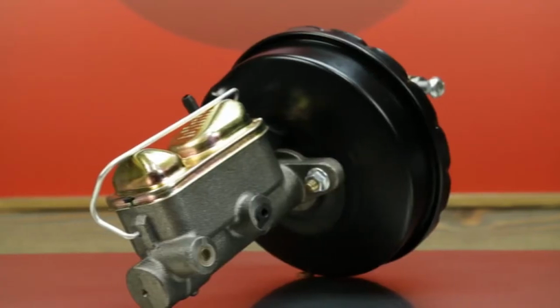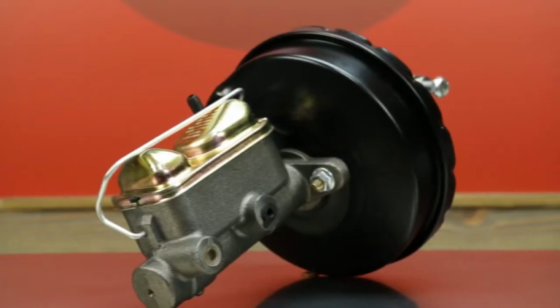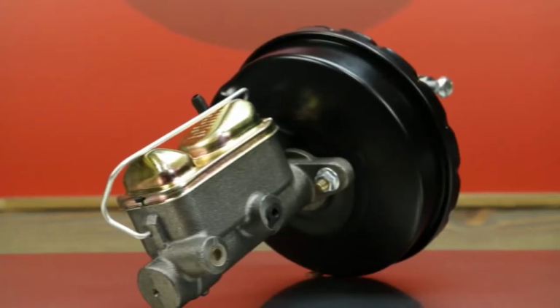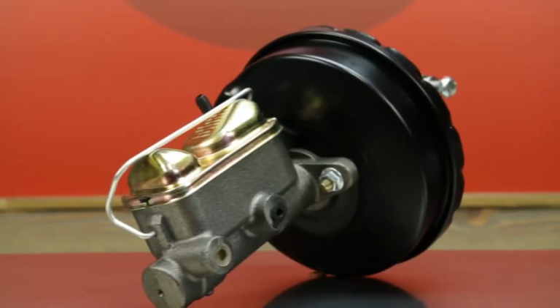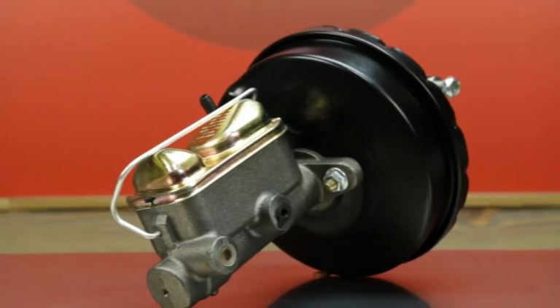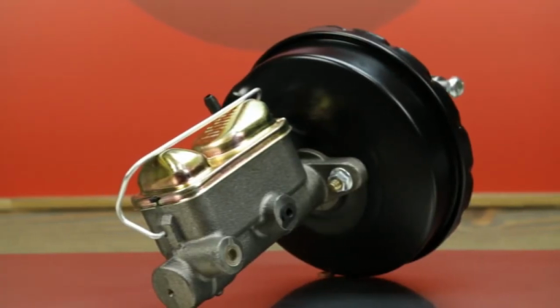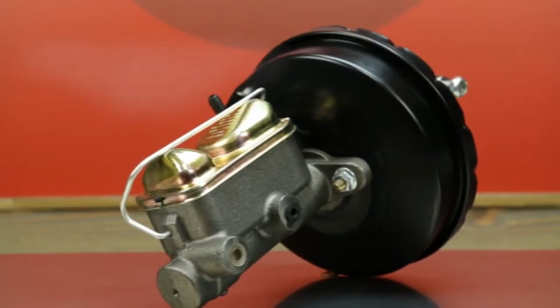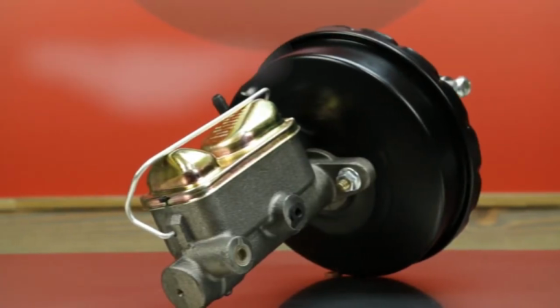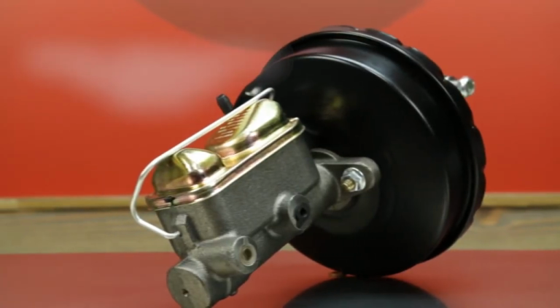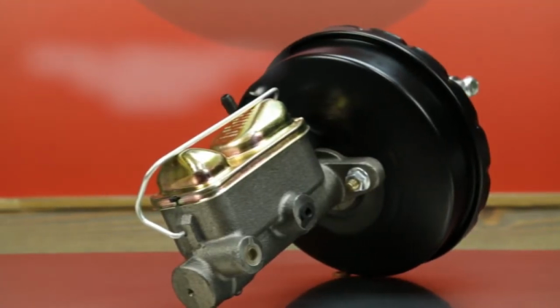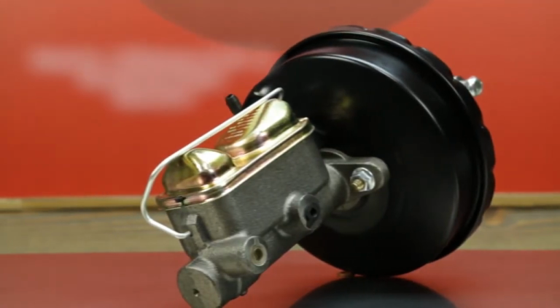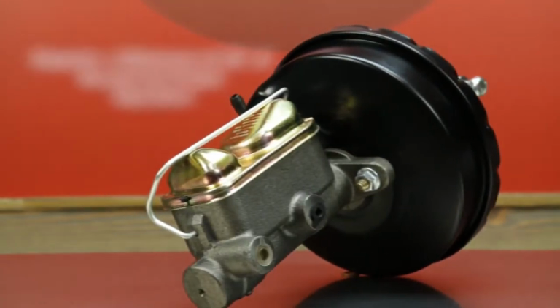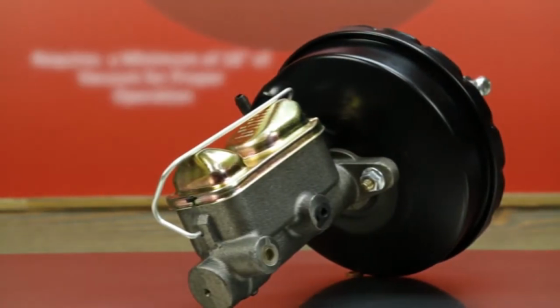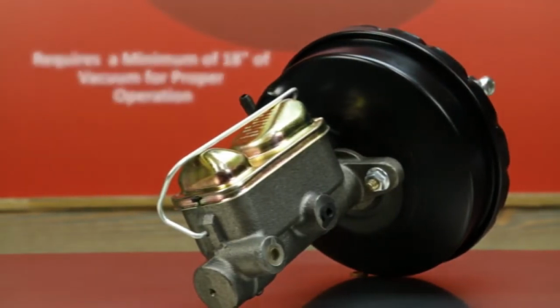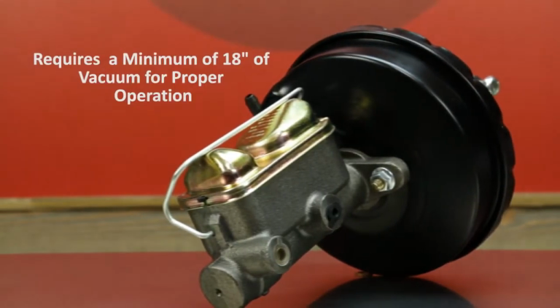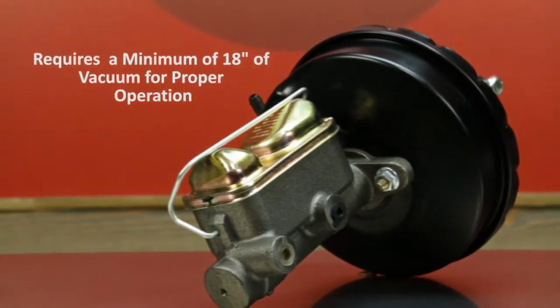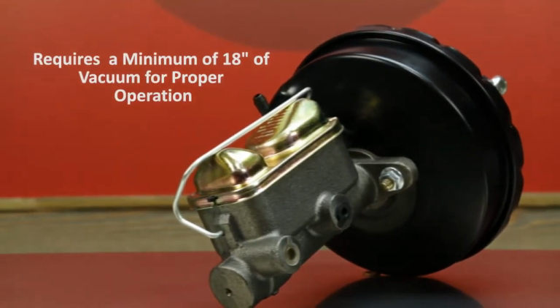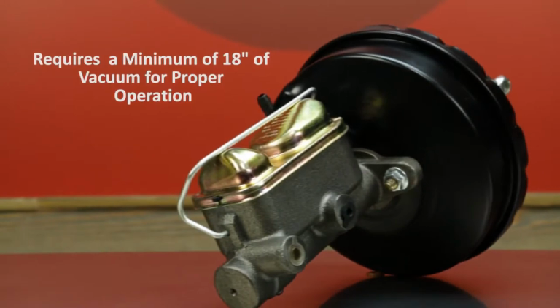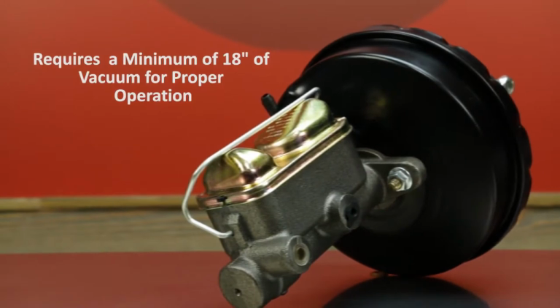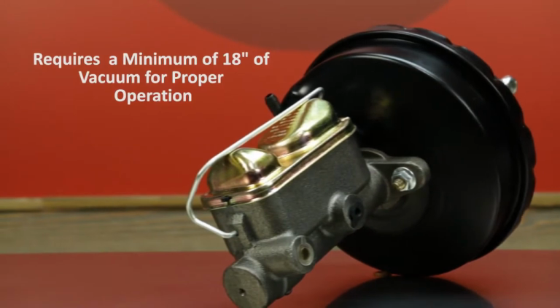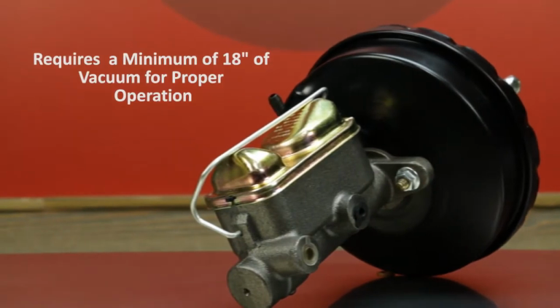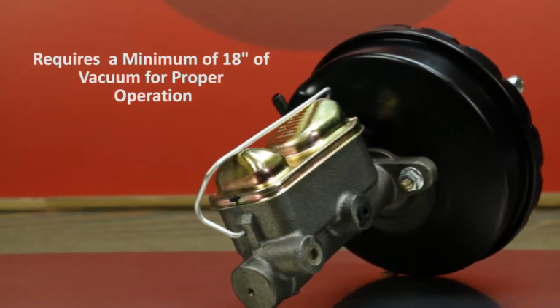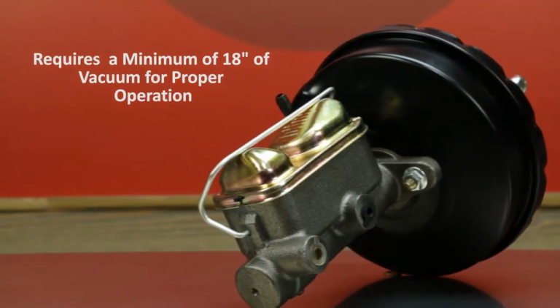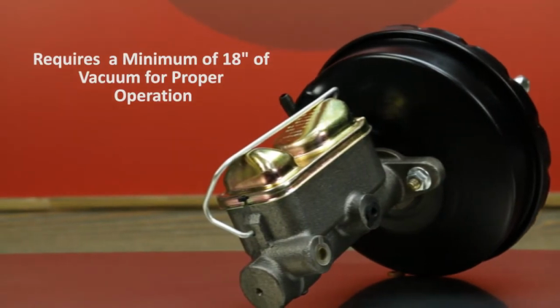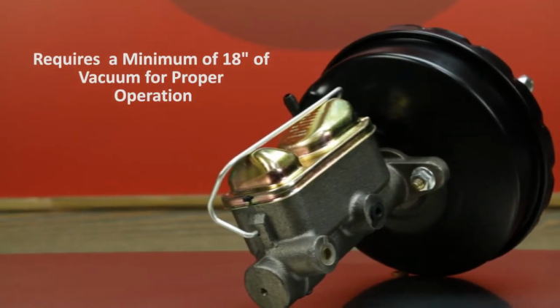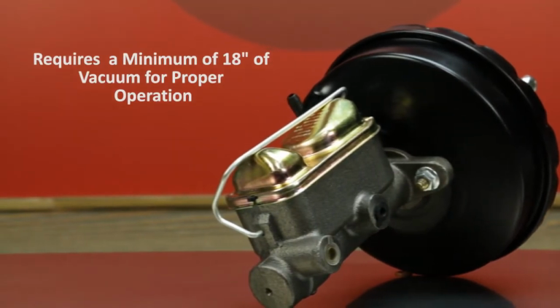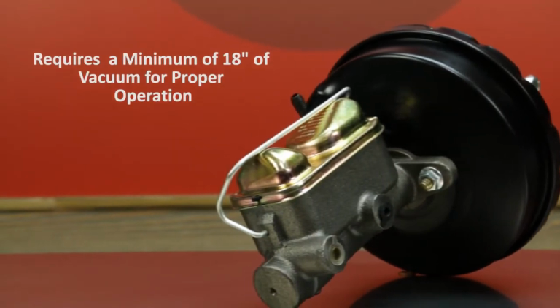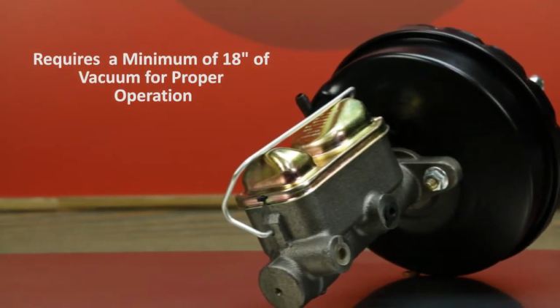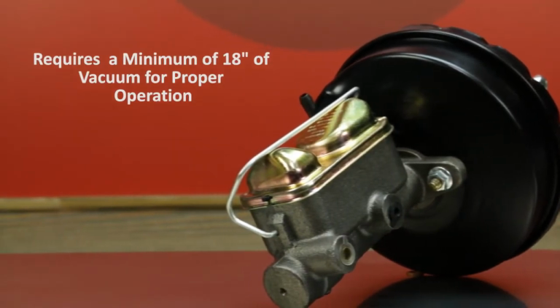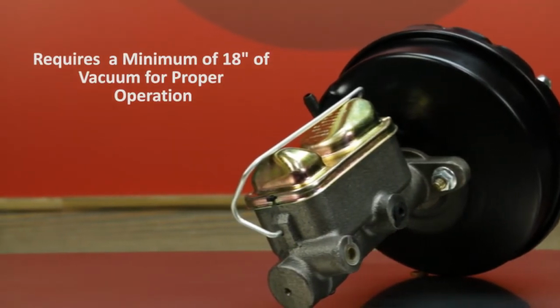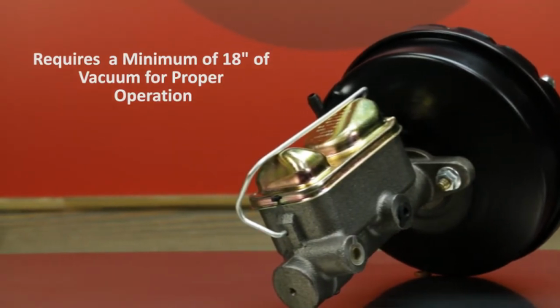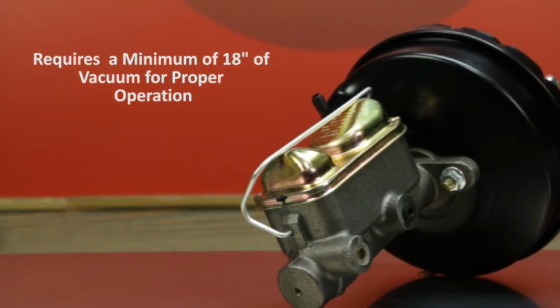Like any brake booster, these require a minimum of 18 inches of vacuum at idle for proper operation.